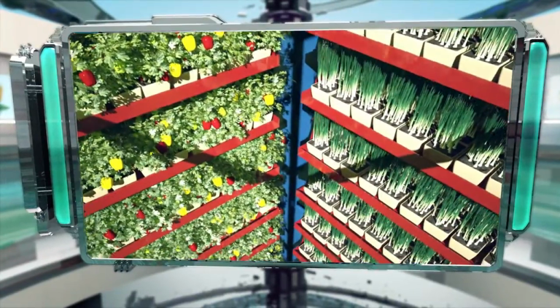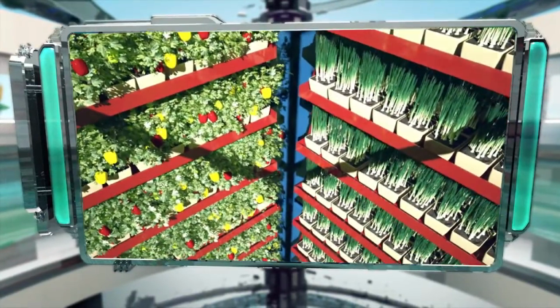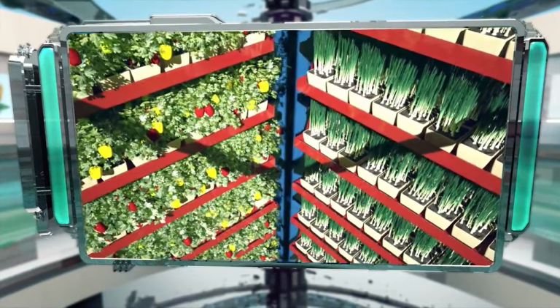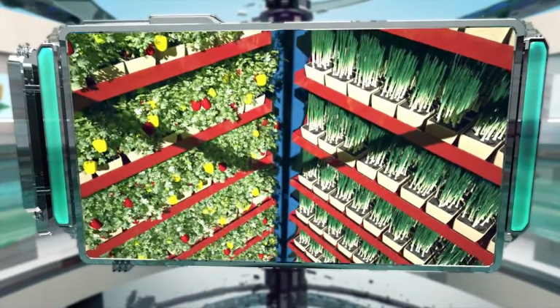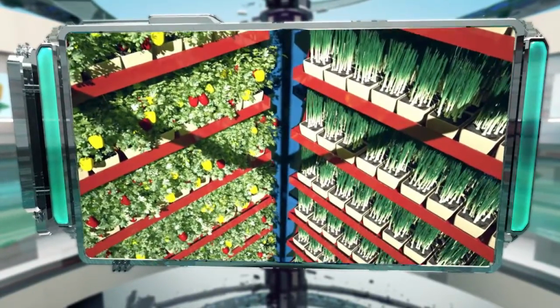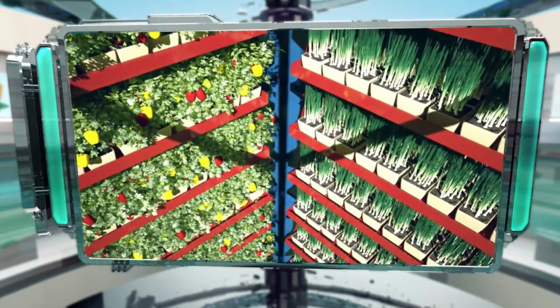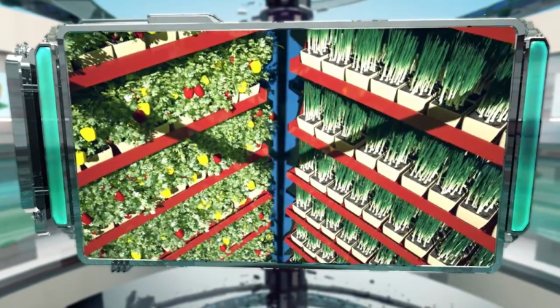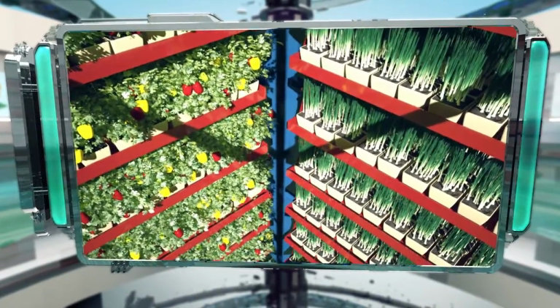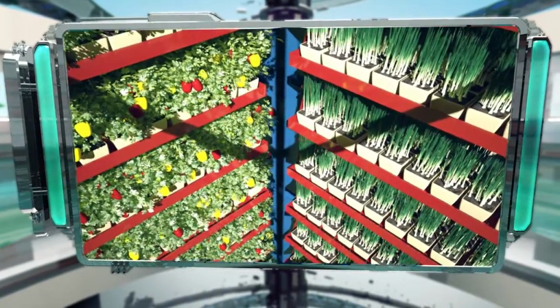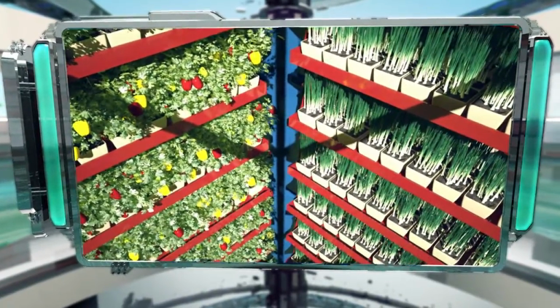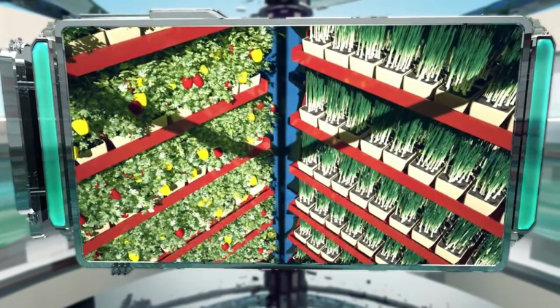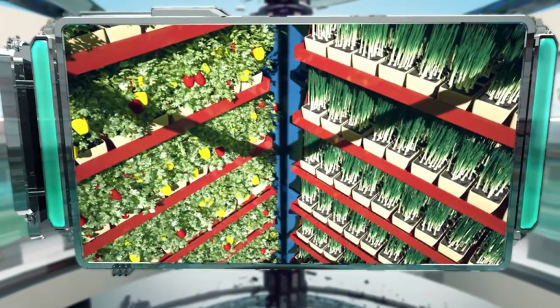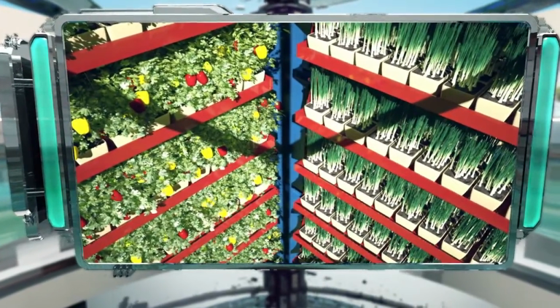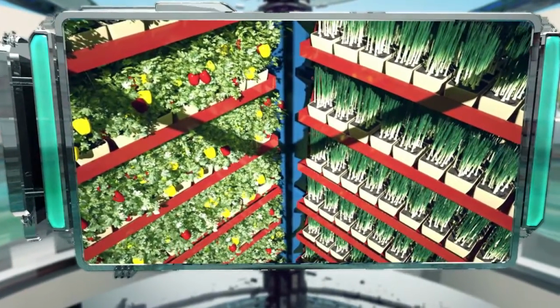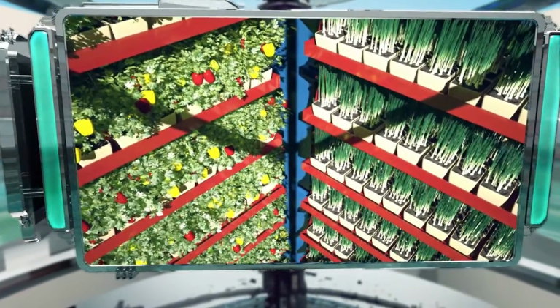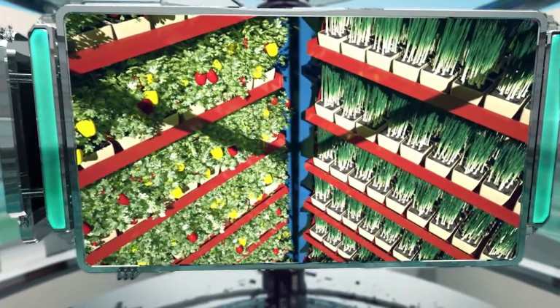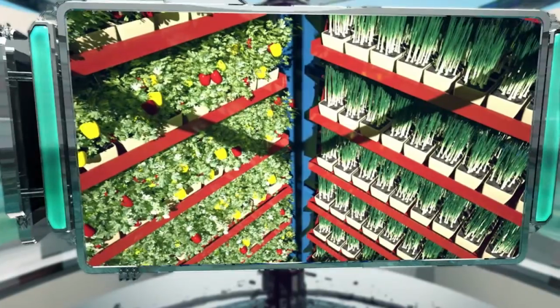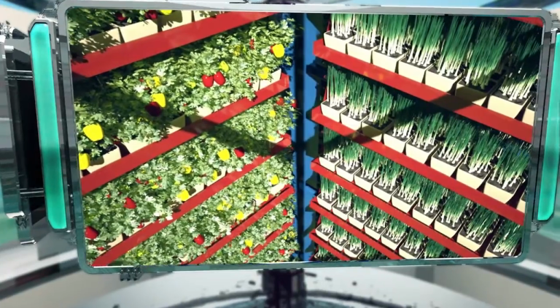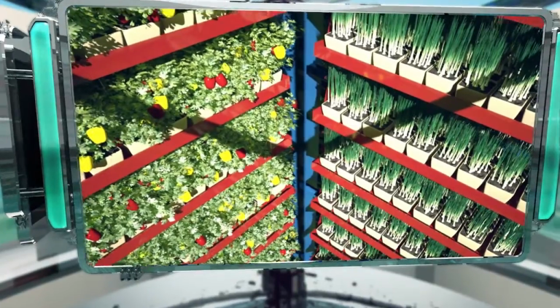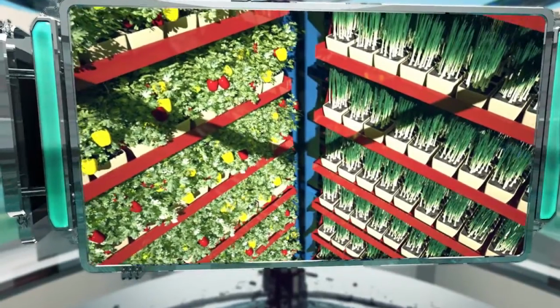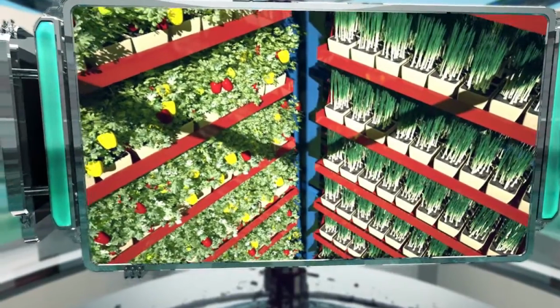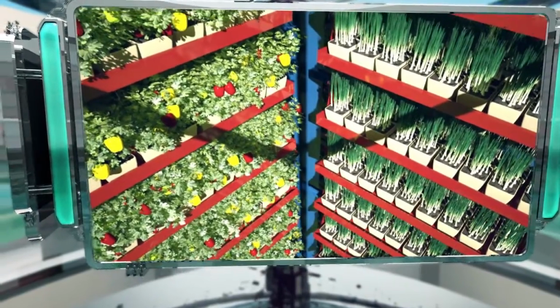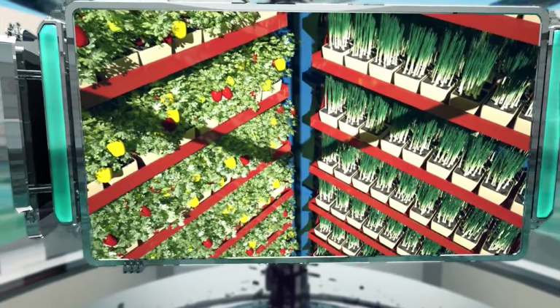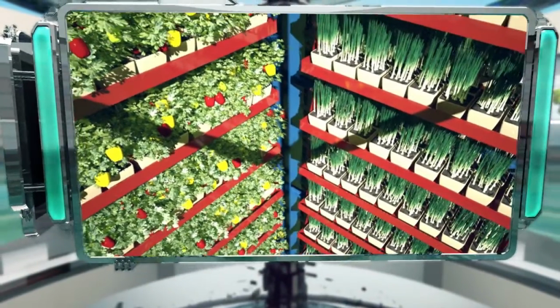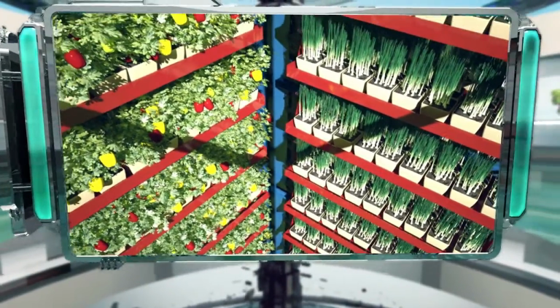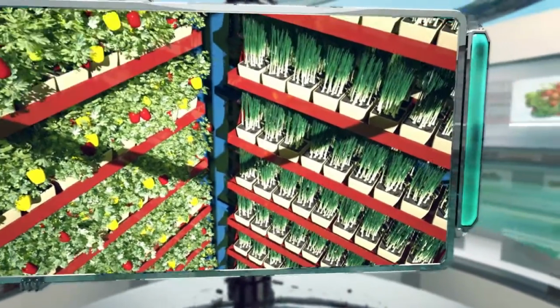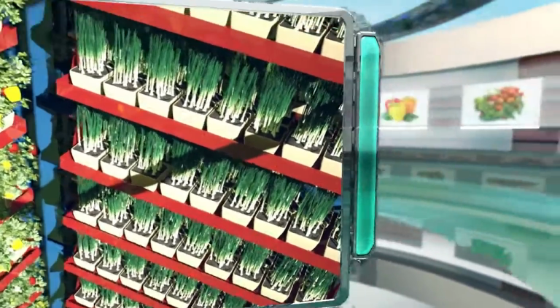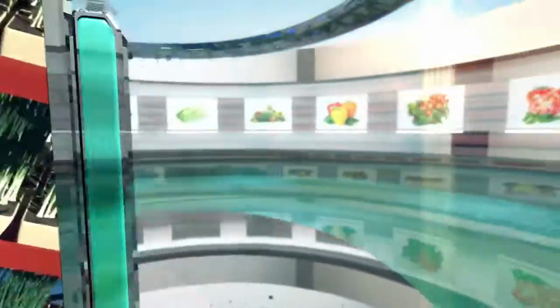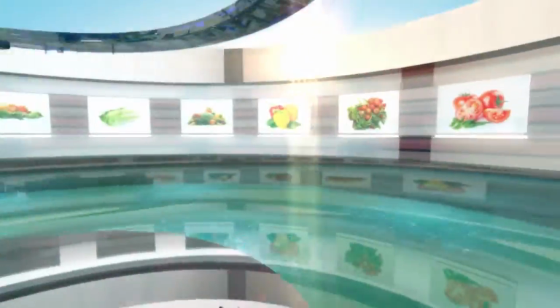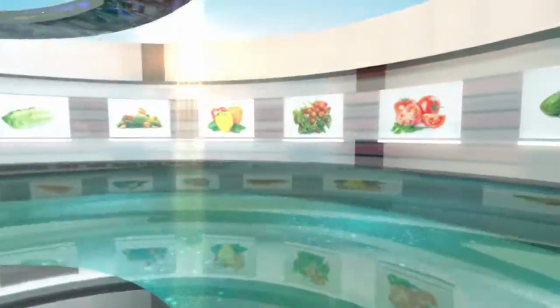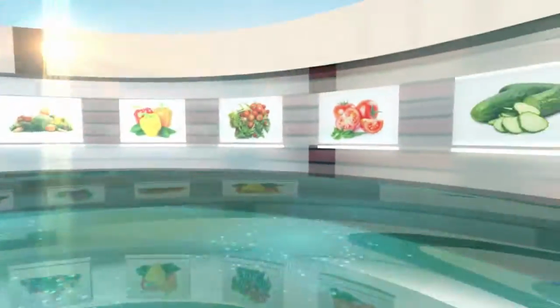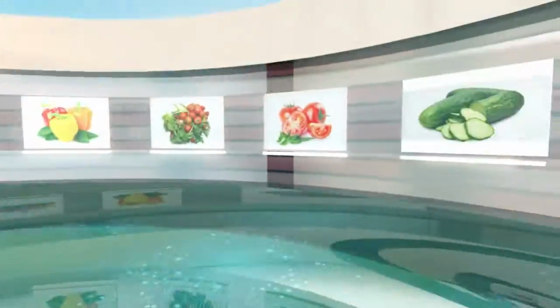The compartments move vertically and rotate around their axis in such a way that every crop gets the amount of light it needs.